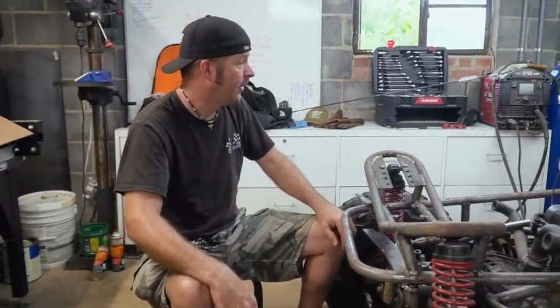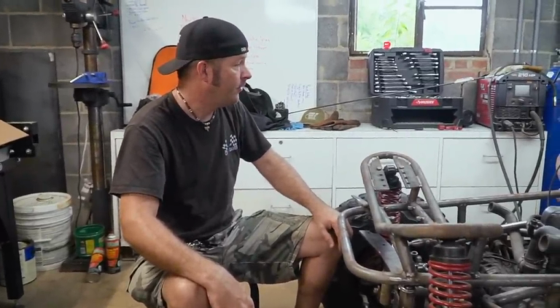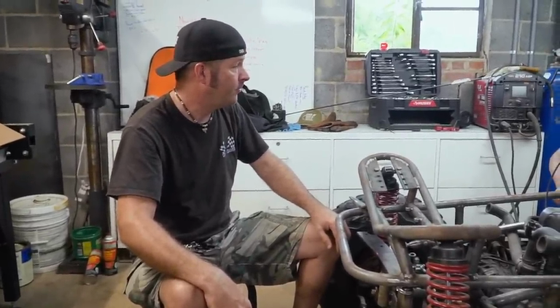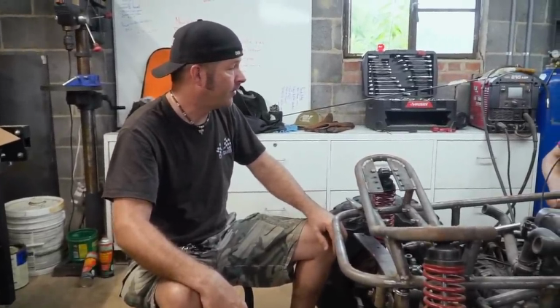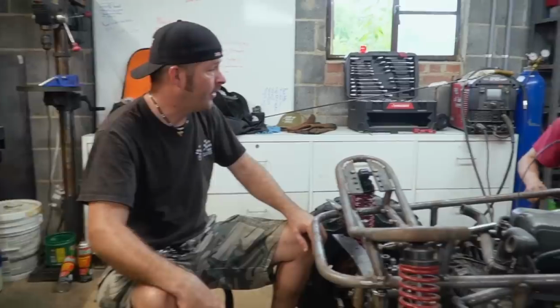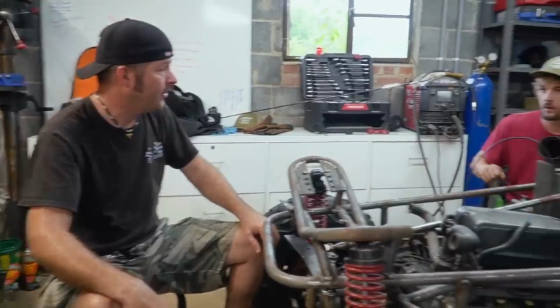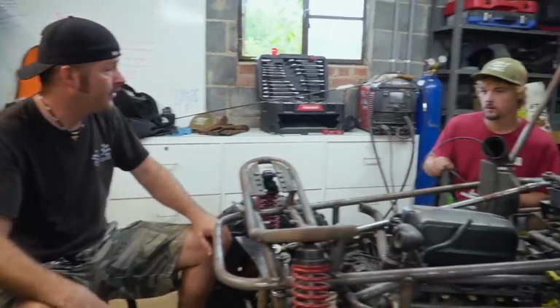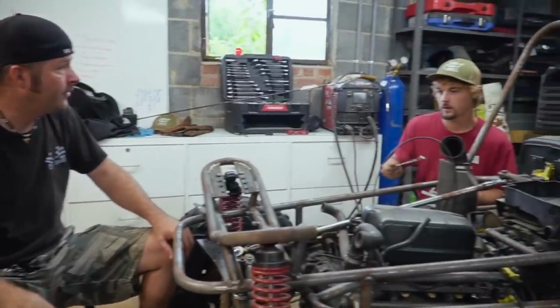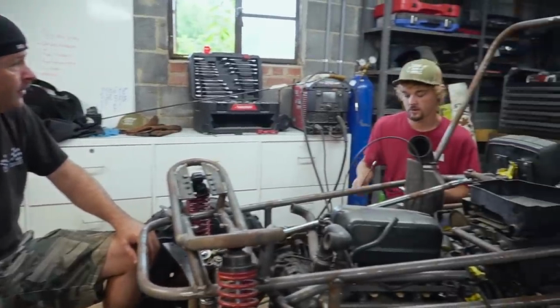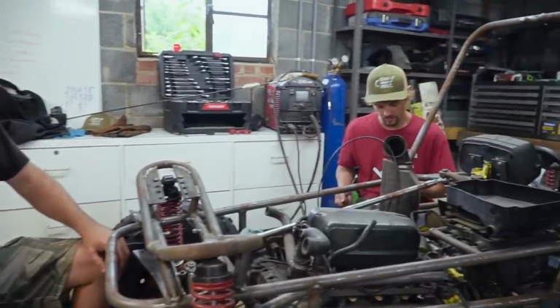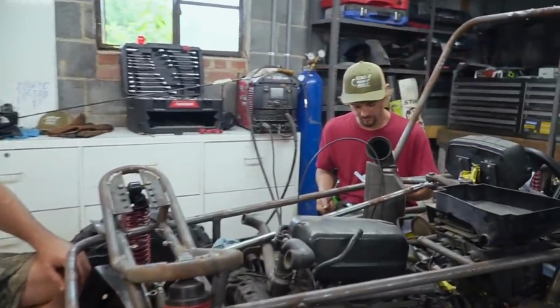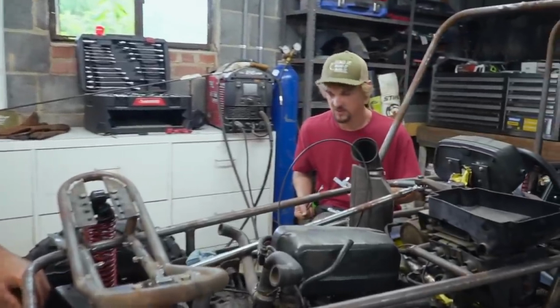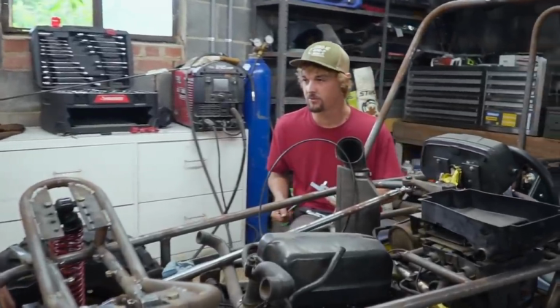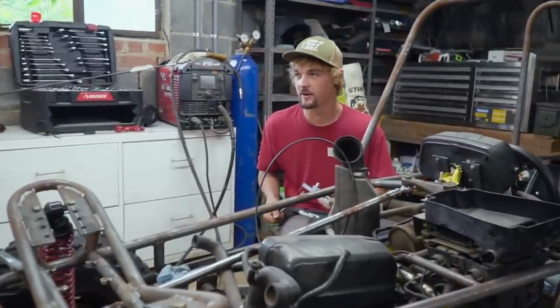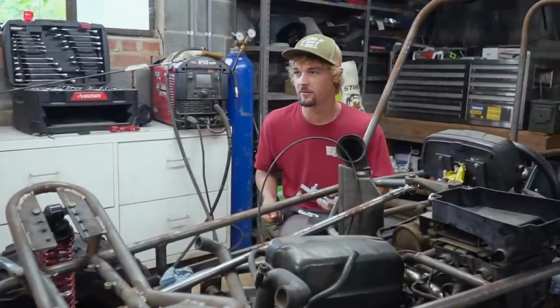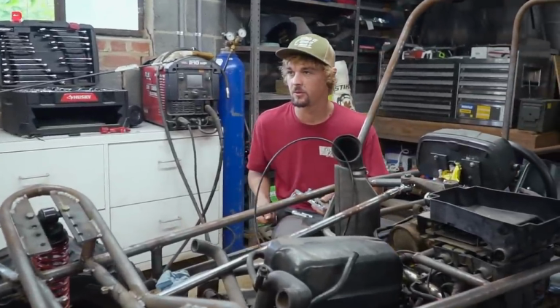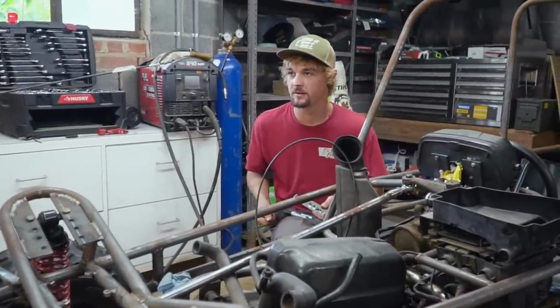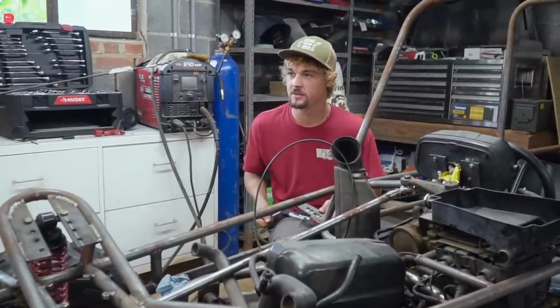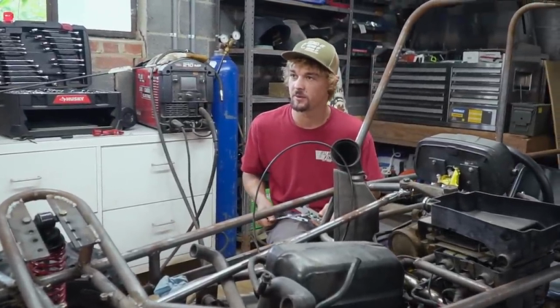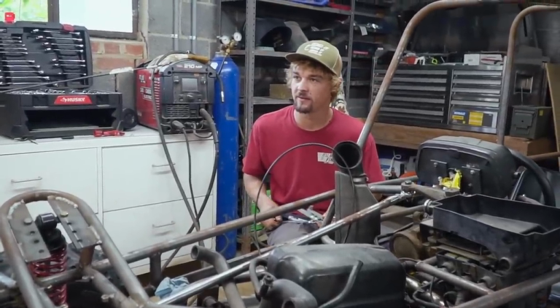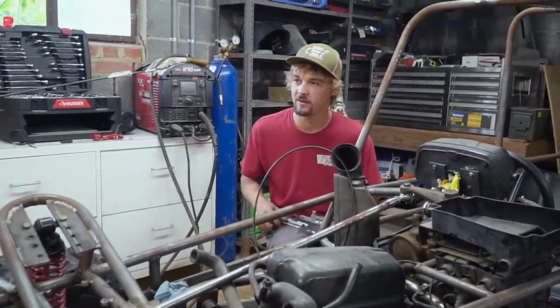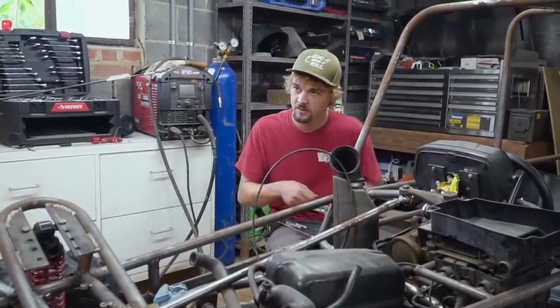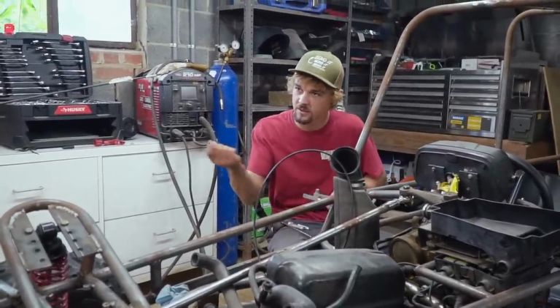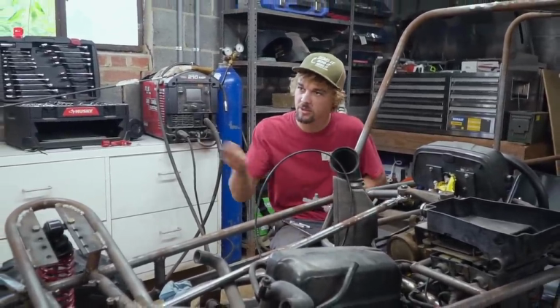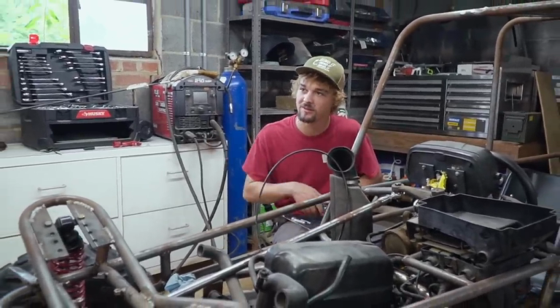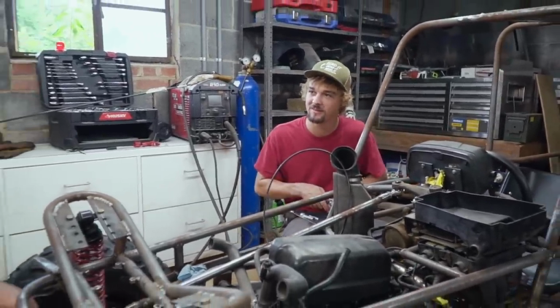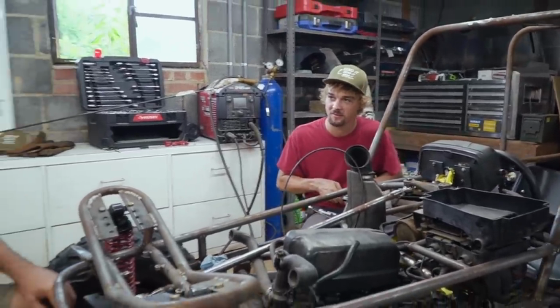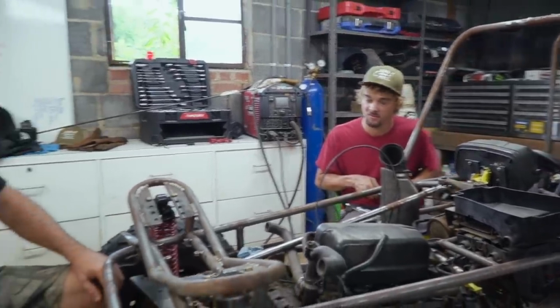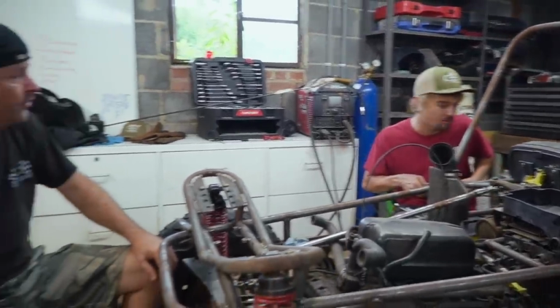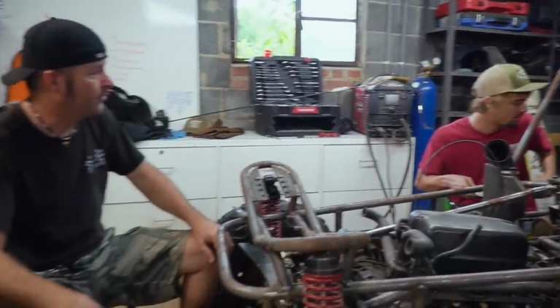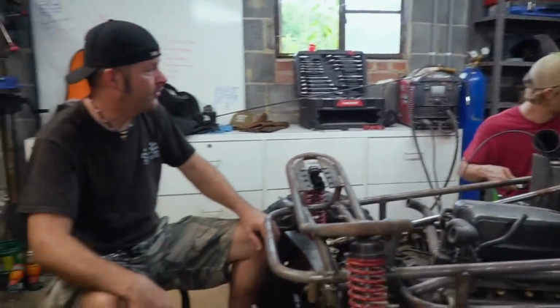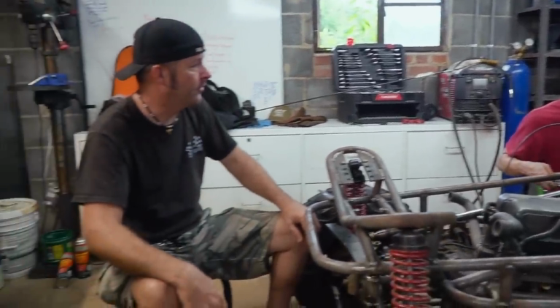How are you doing back there? Doing a single flare on the fuel line so we don't have a slip for the rubber line. Good, good.